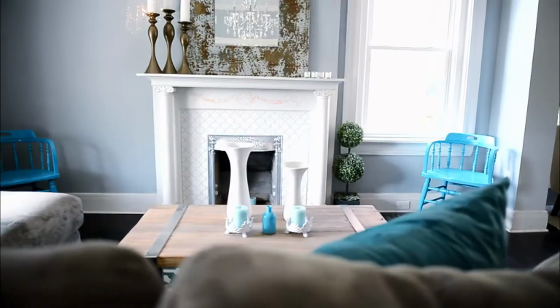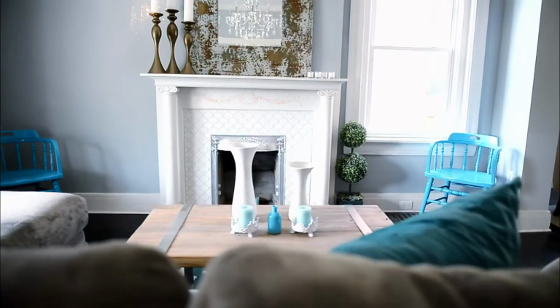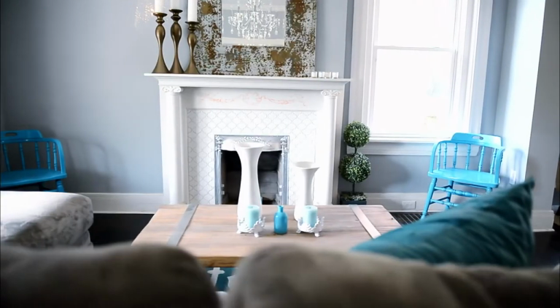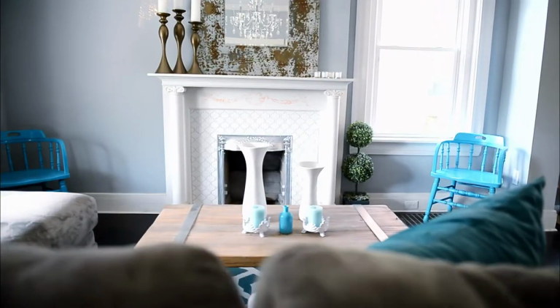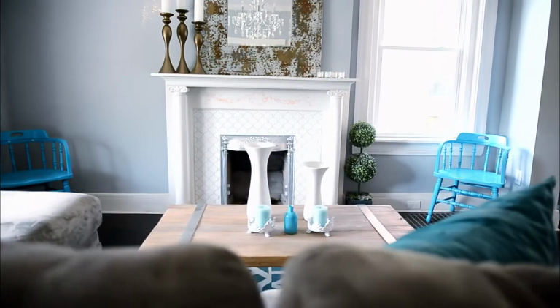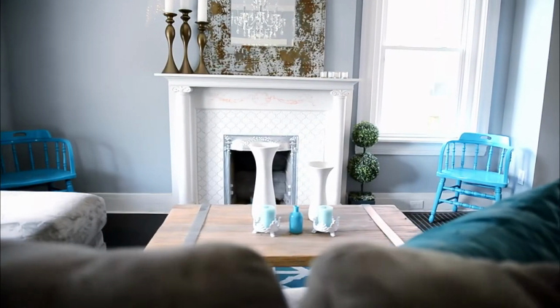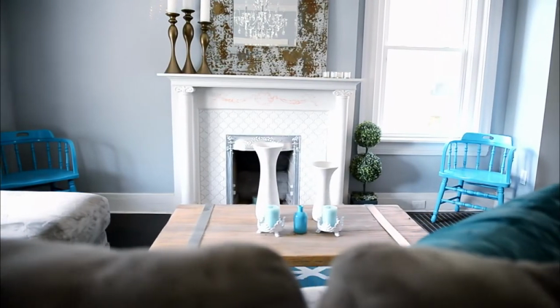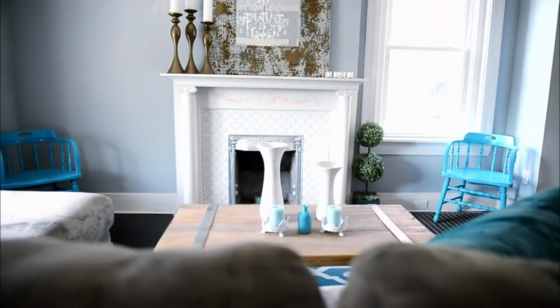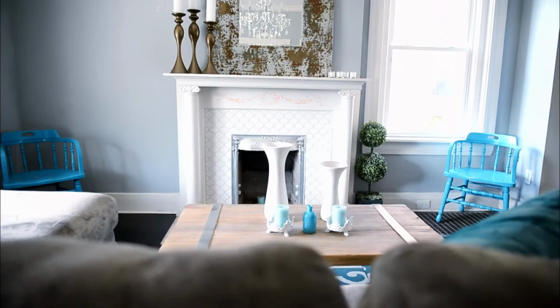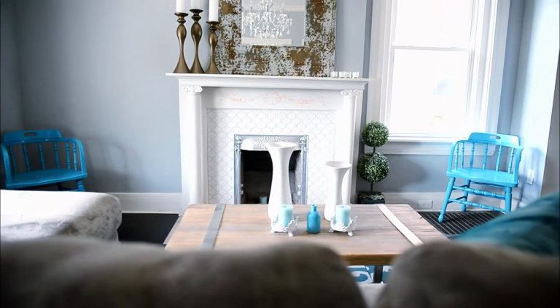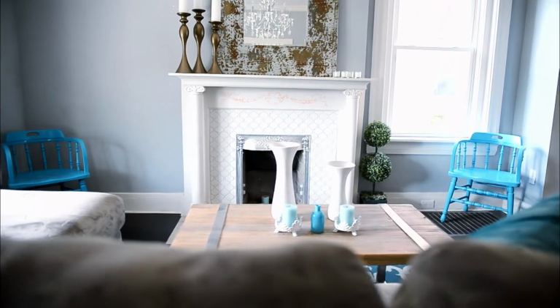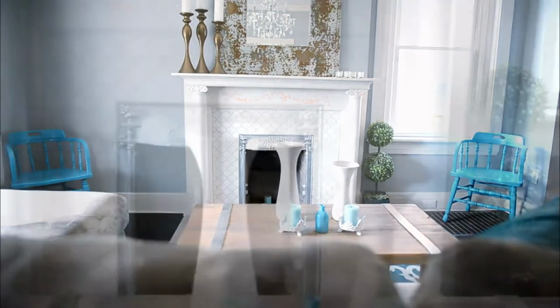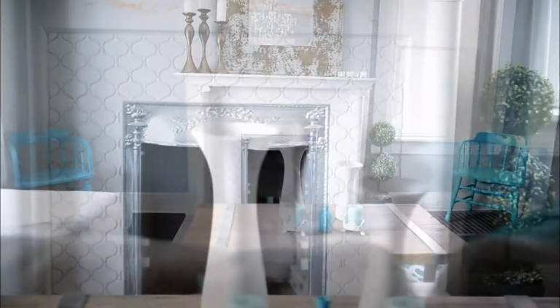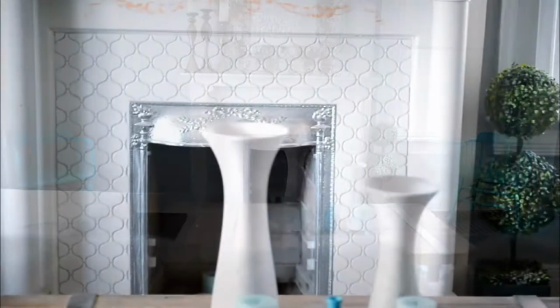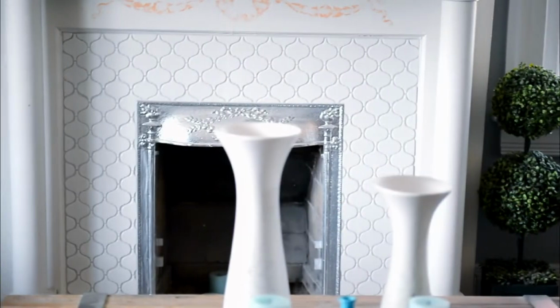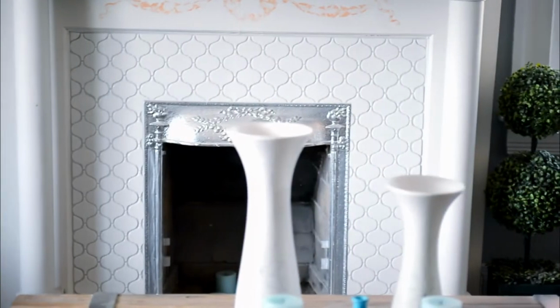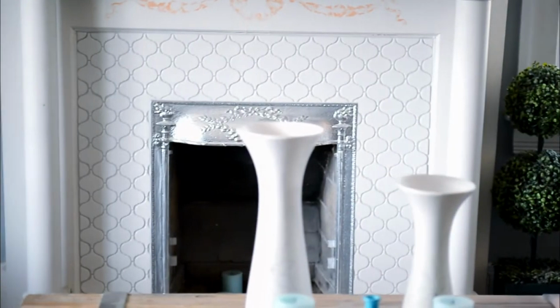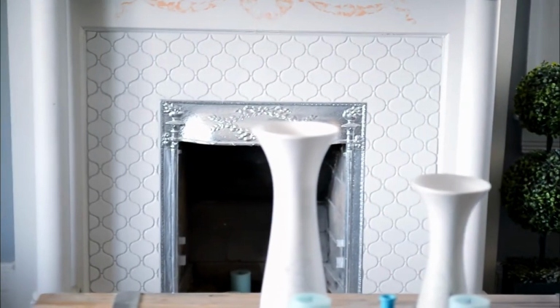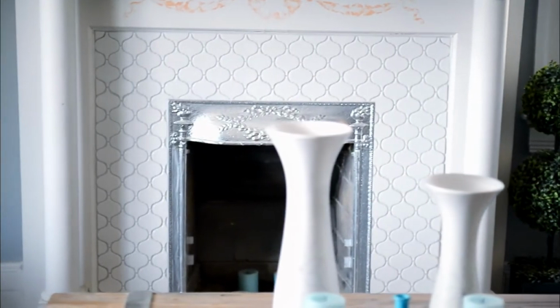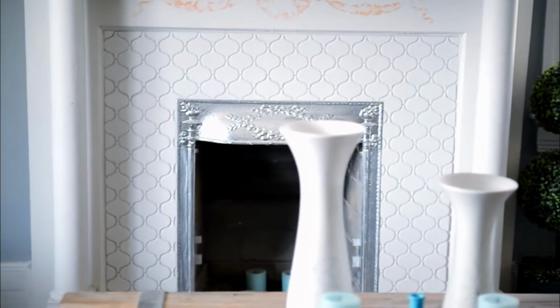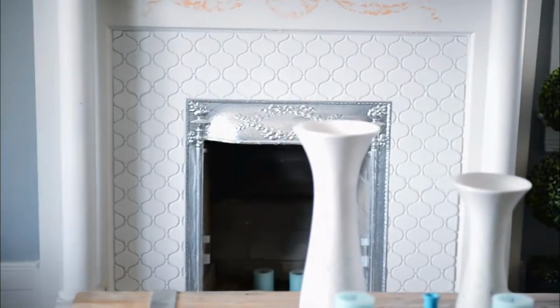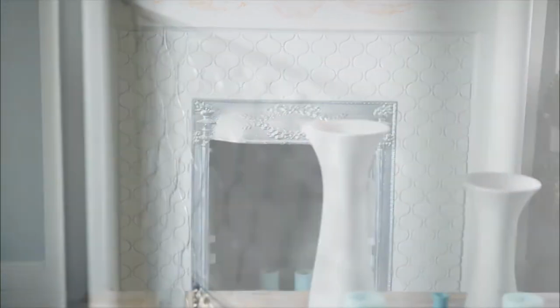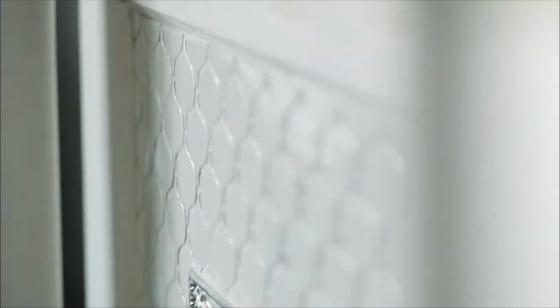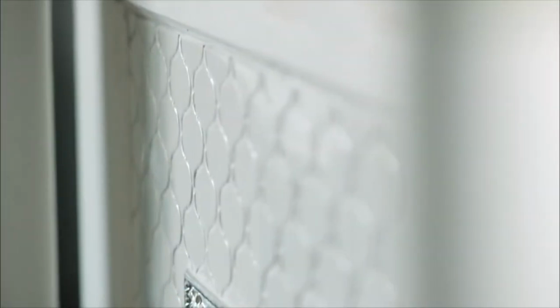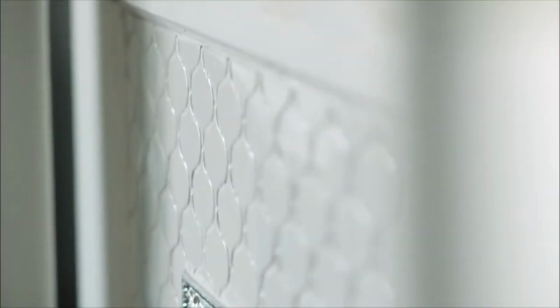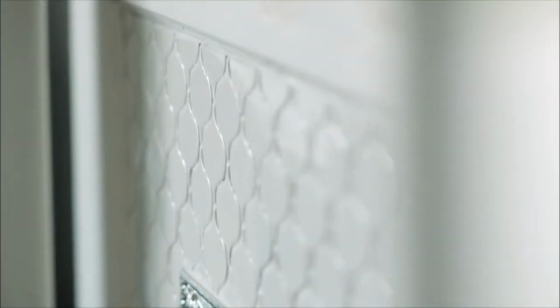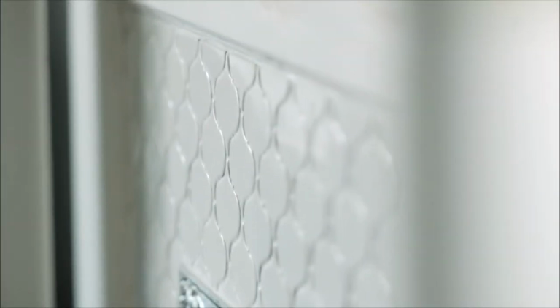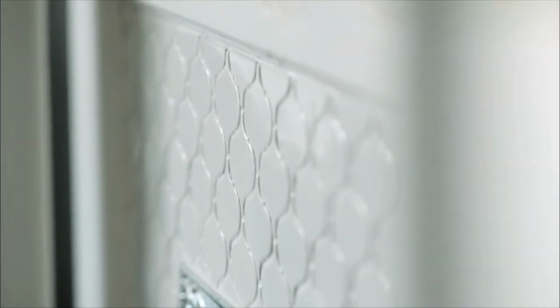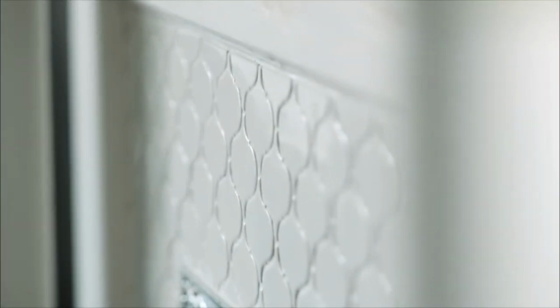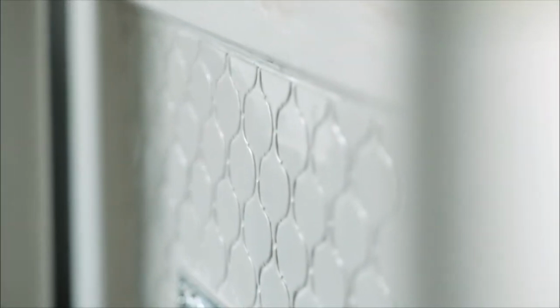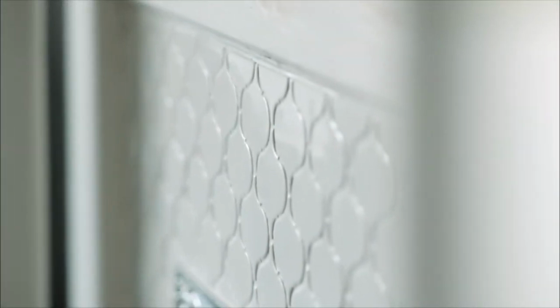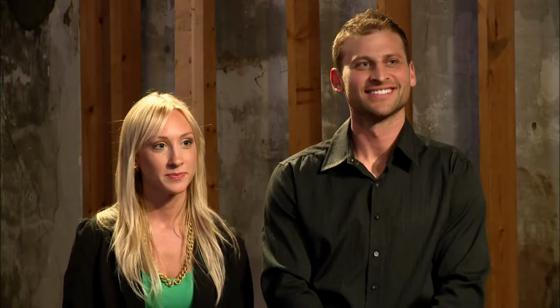I like how you guys accentuated the beauty of the old character. That tile work was beautiful. You did a great, great job. You nailed that.